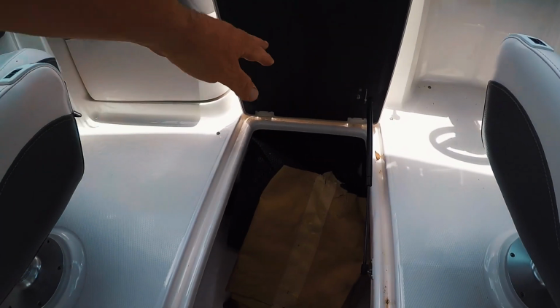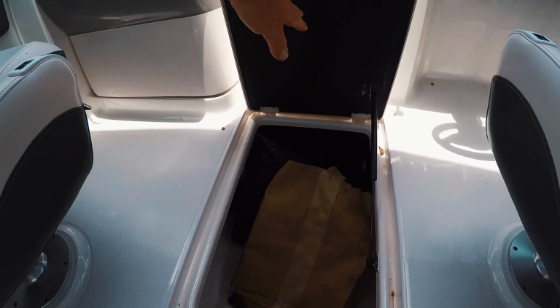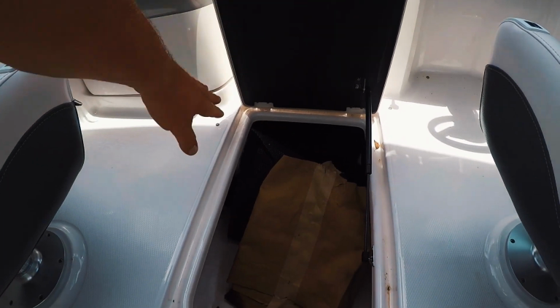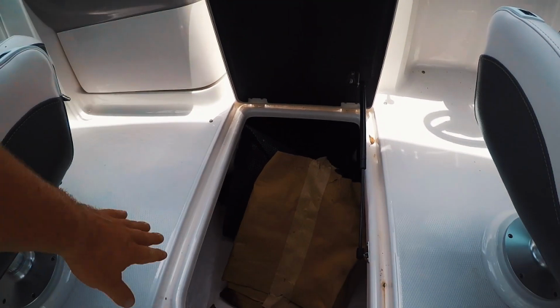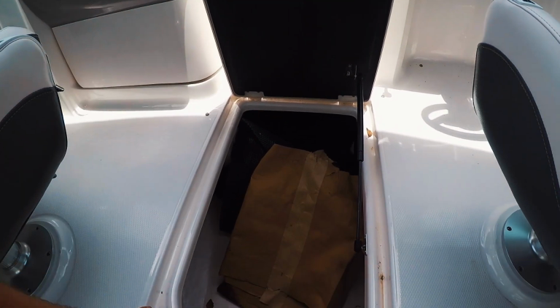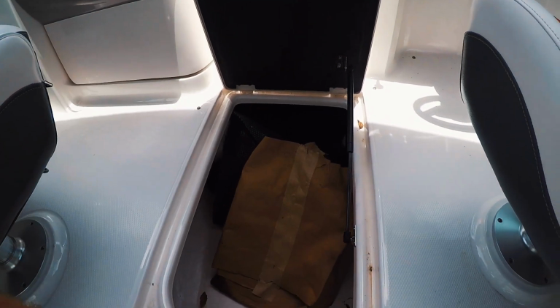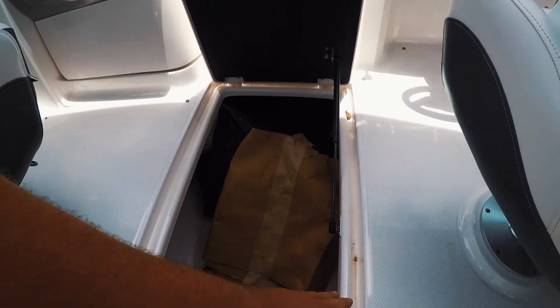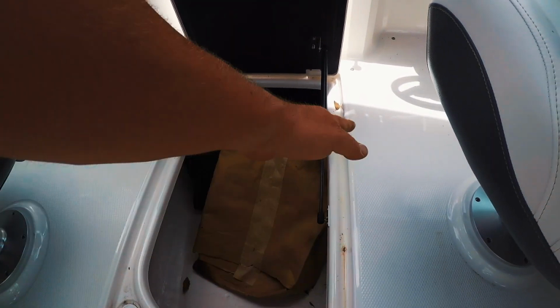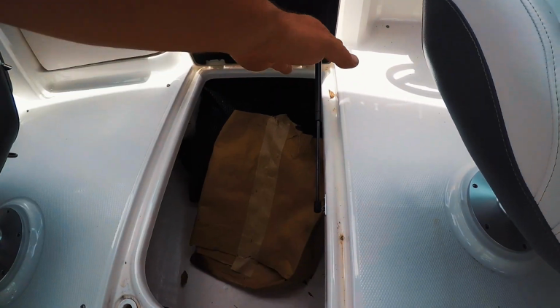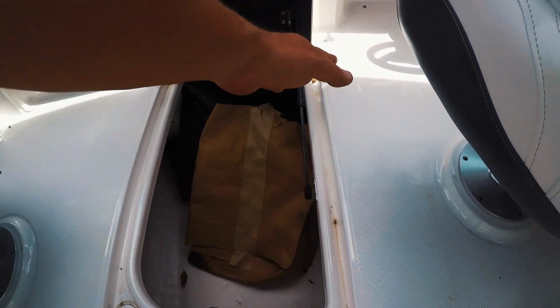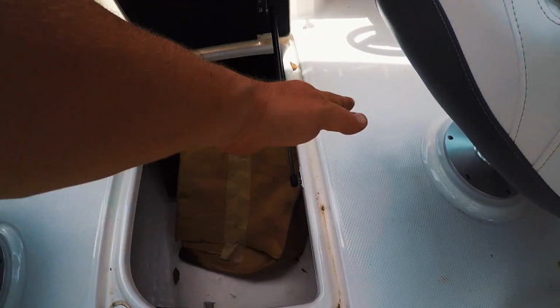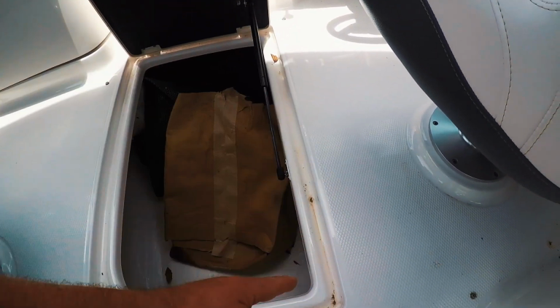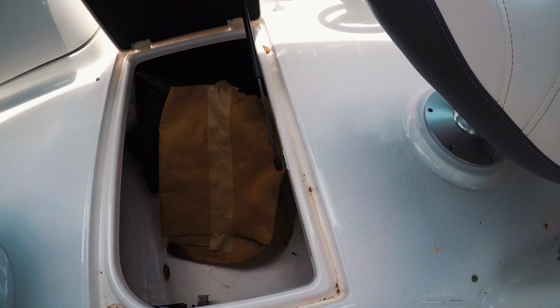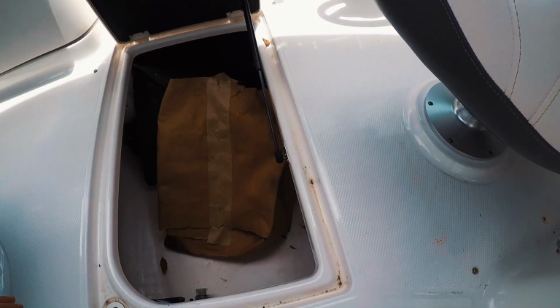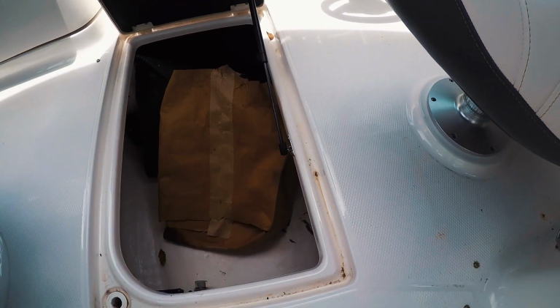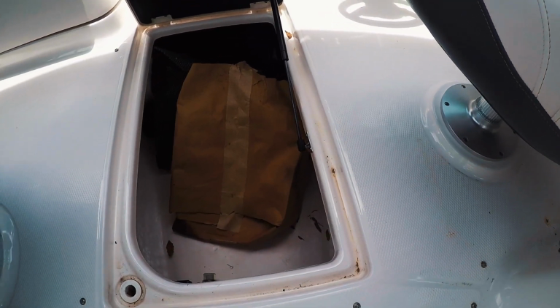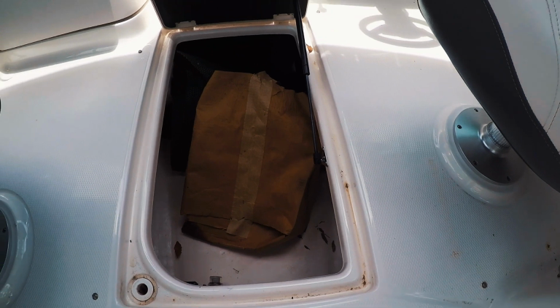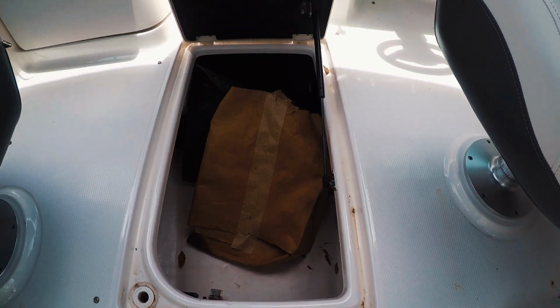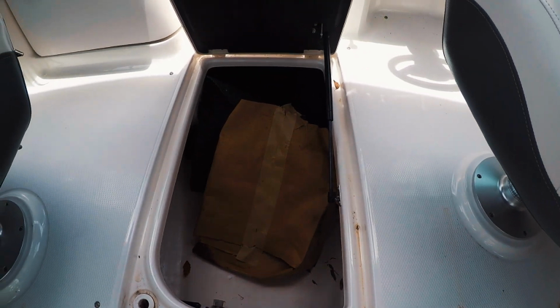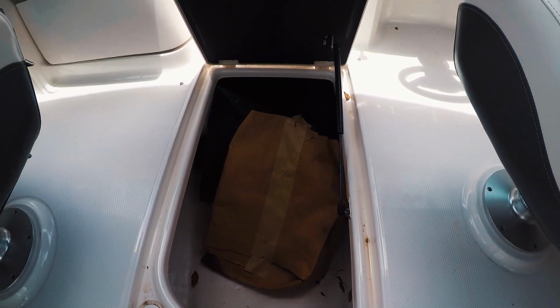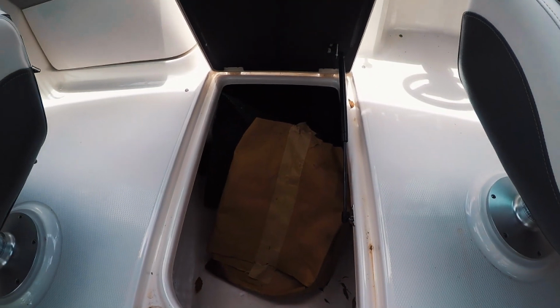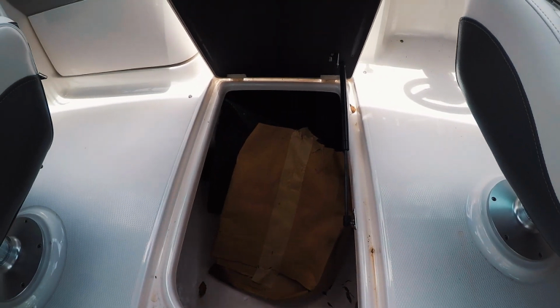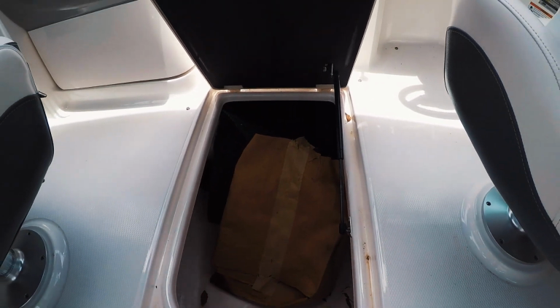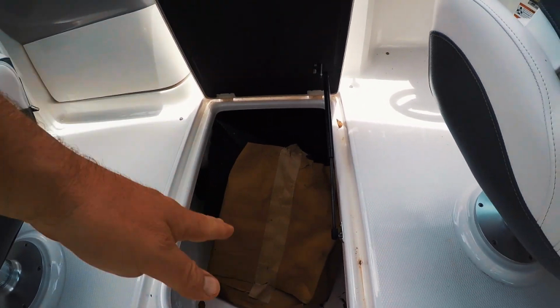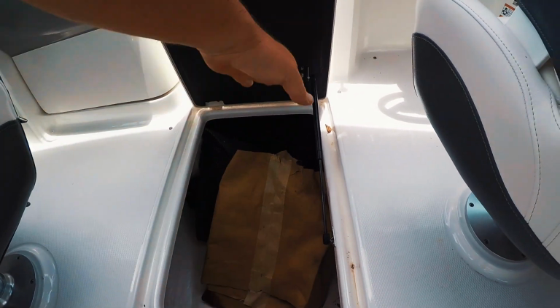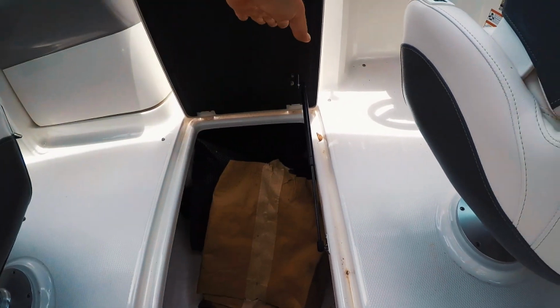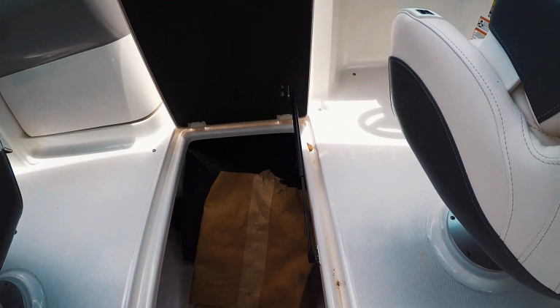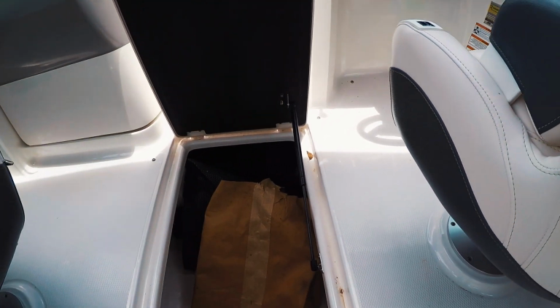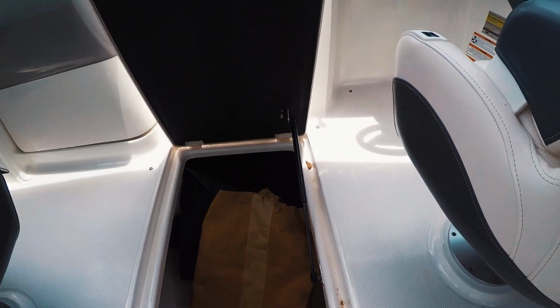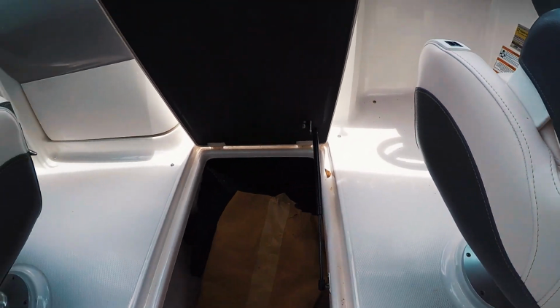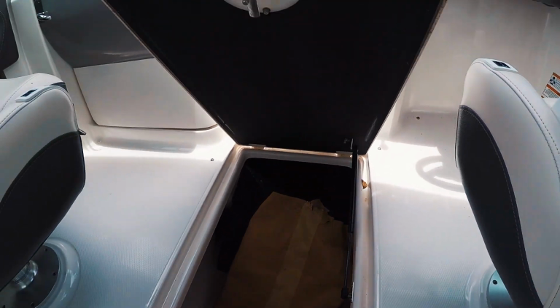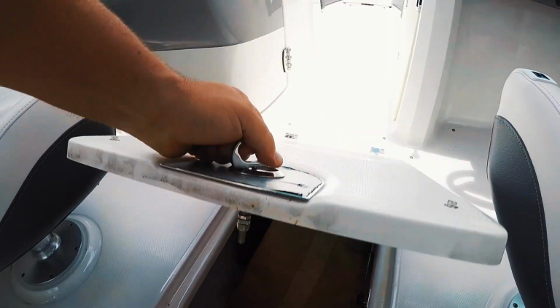Storage down below. You can see that nothing drains into the bilge here, and that space does go further up — you can put some skis in there.